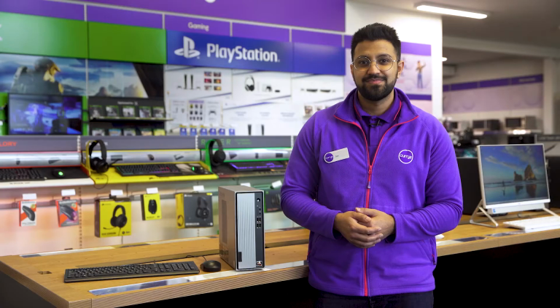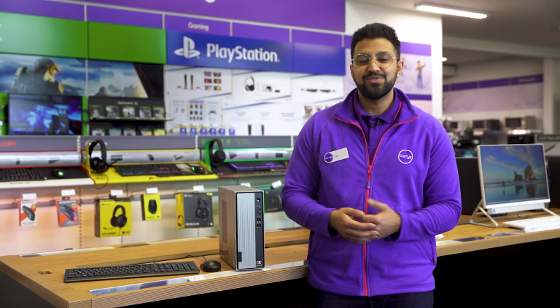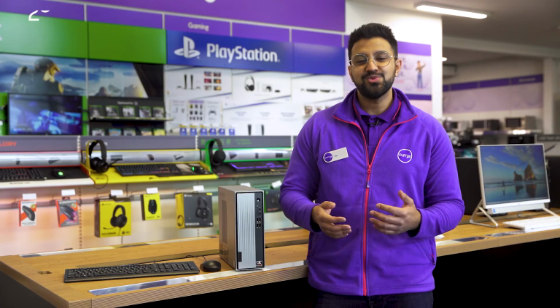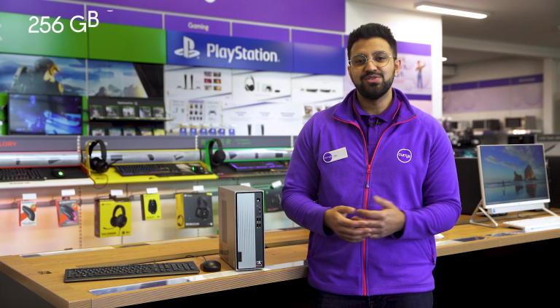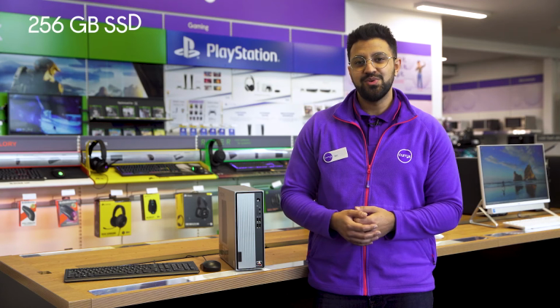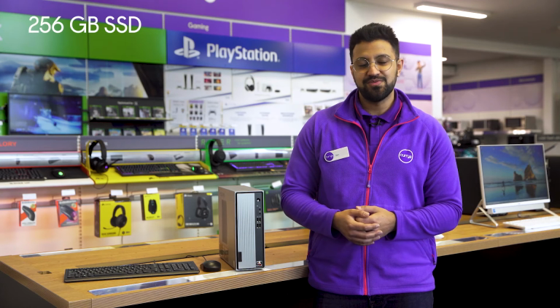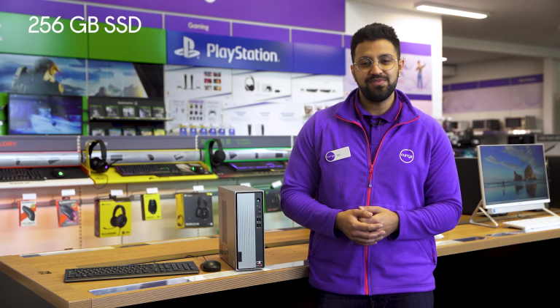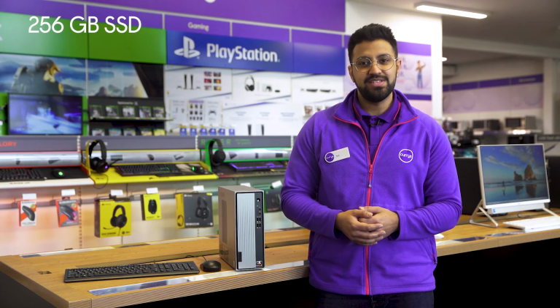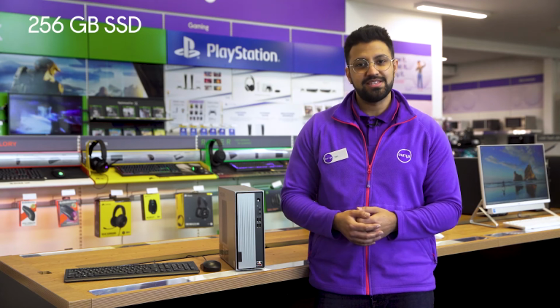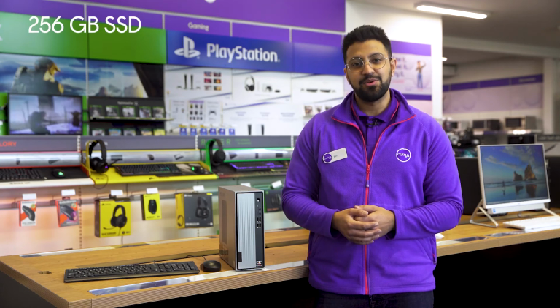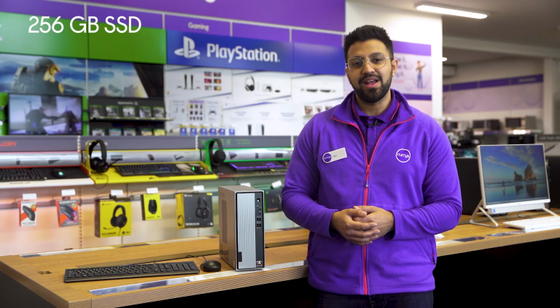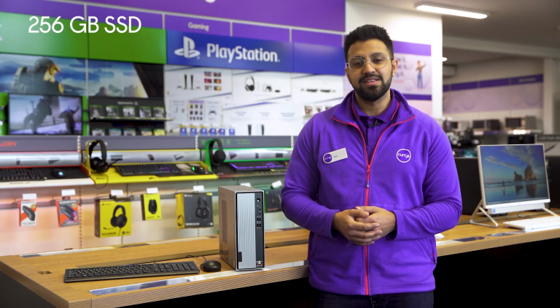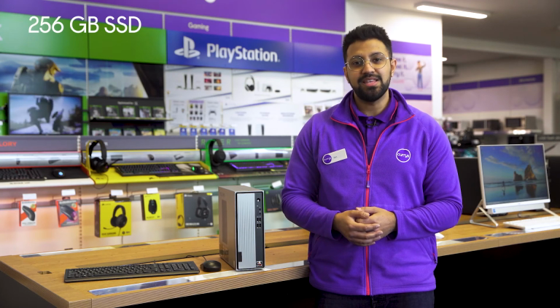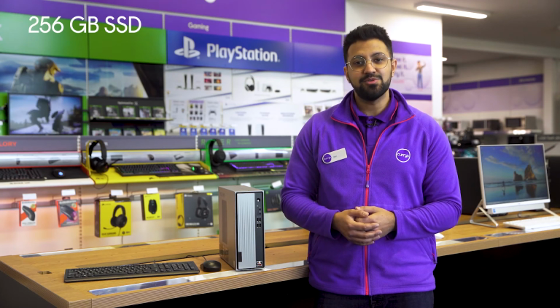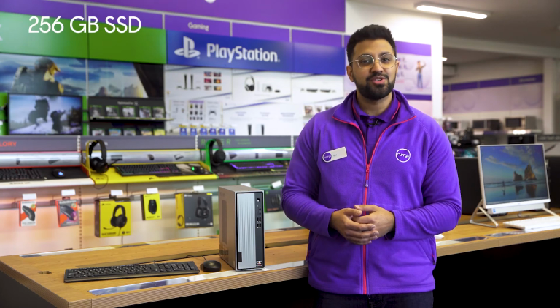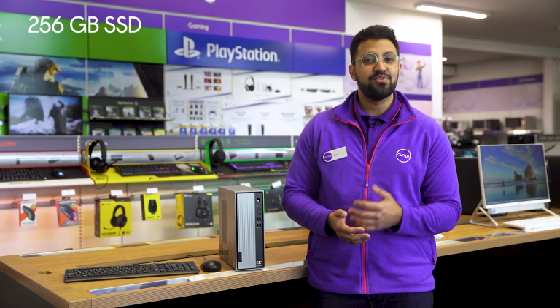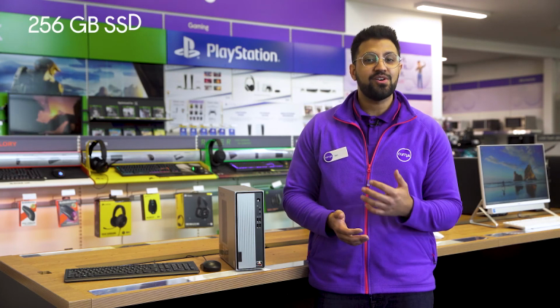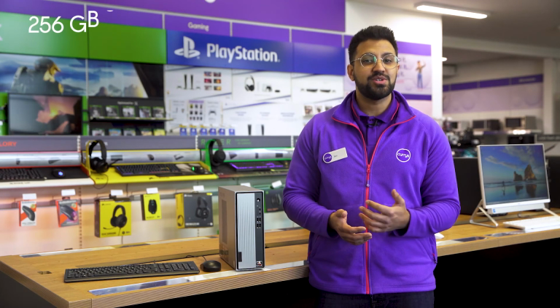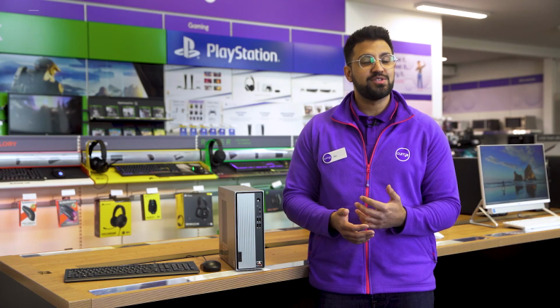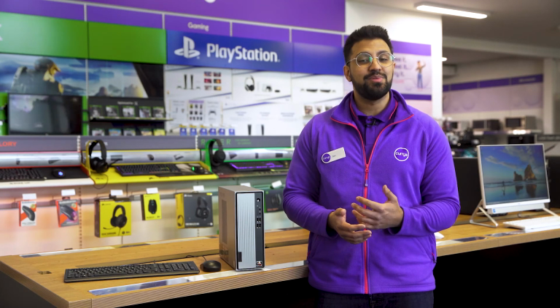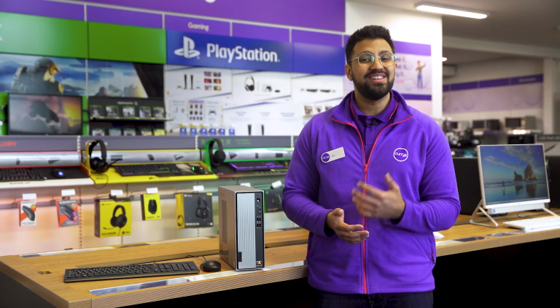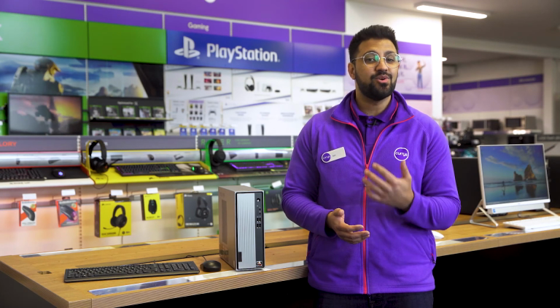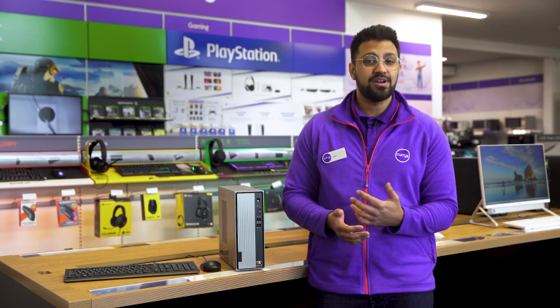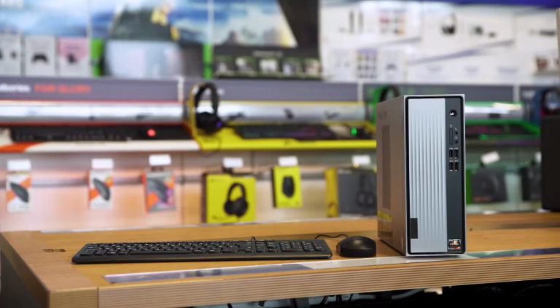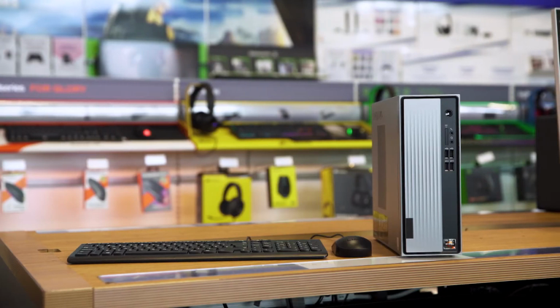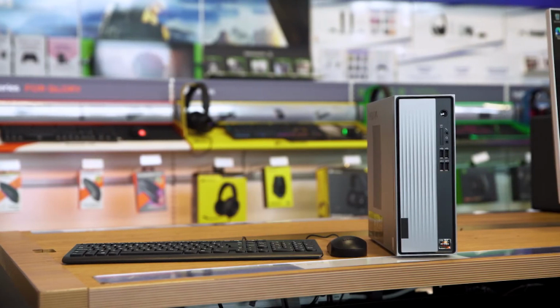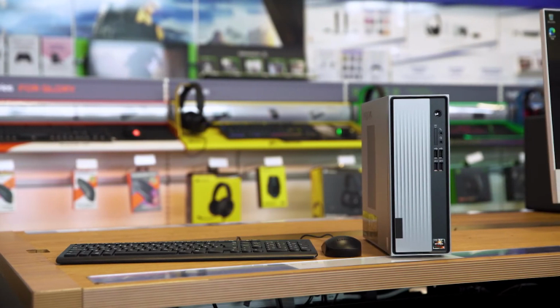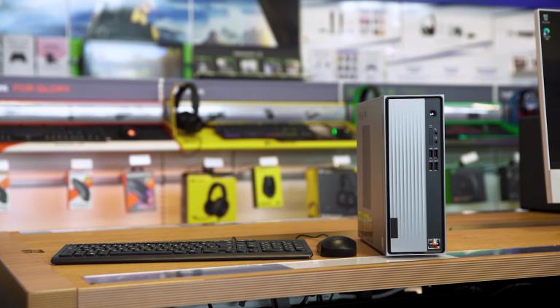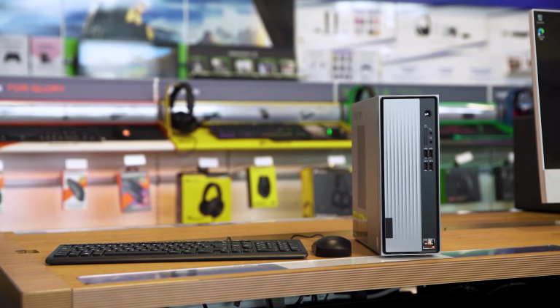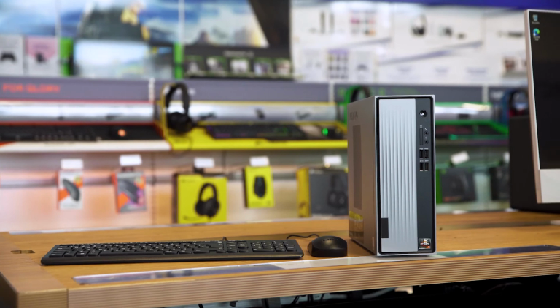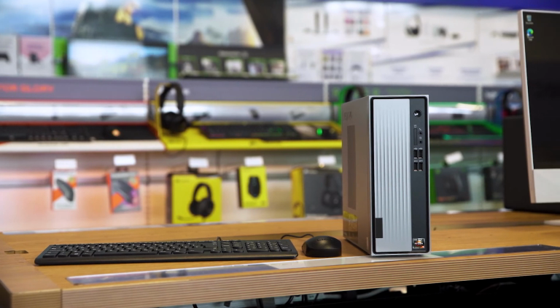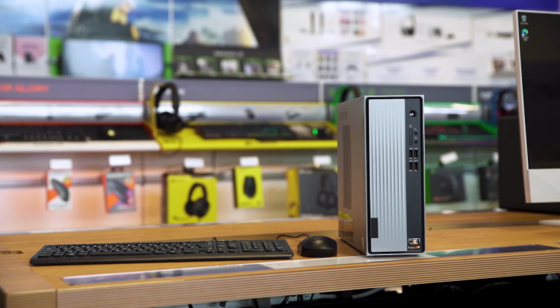There's also a 256 gigabyte SSD which makes sure your file transfers complete in no time and provides you with plenty of local storage.